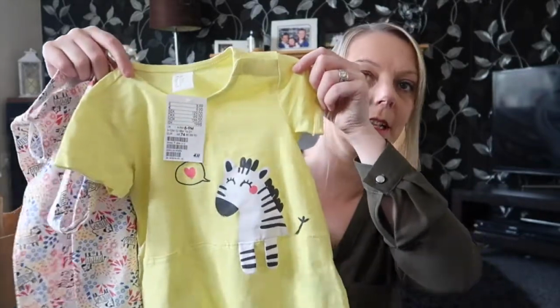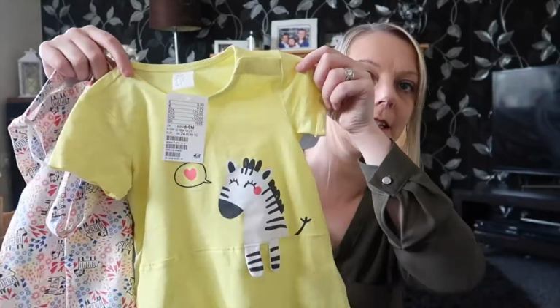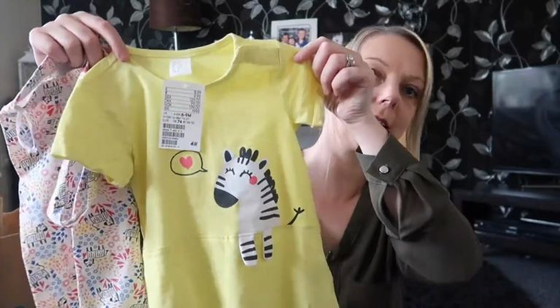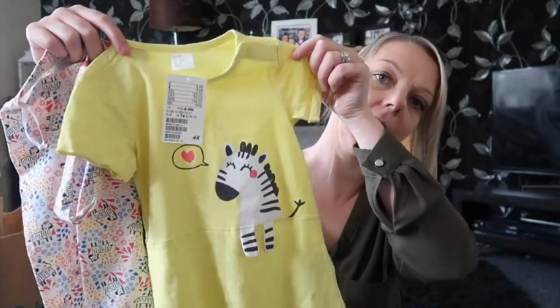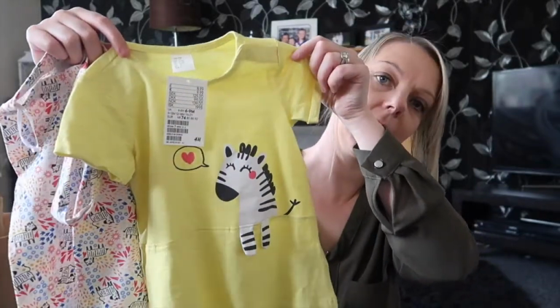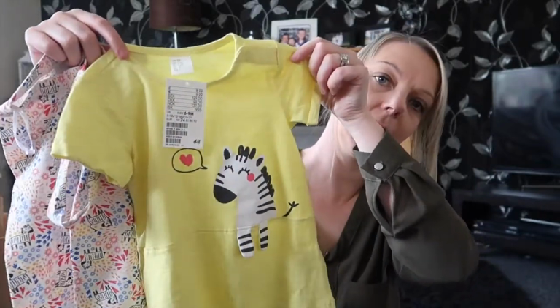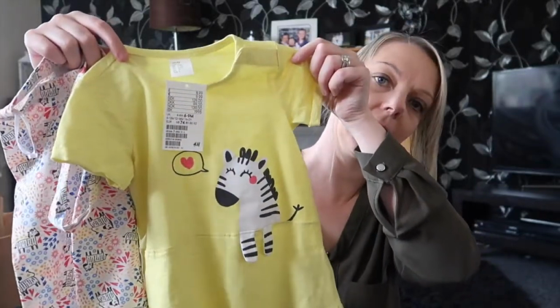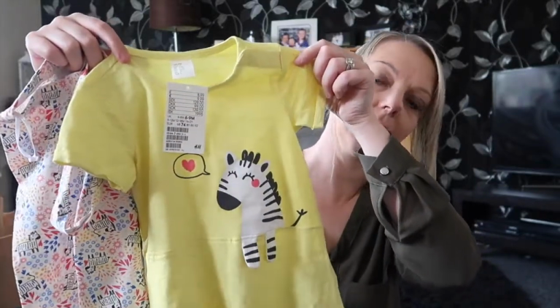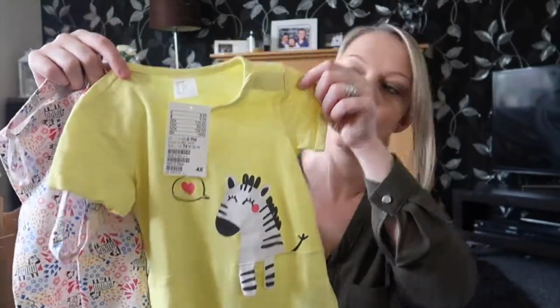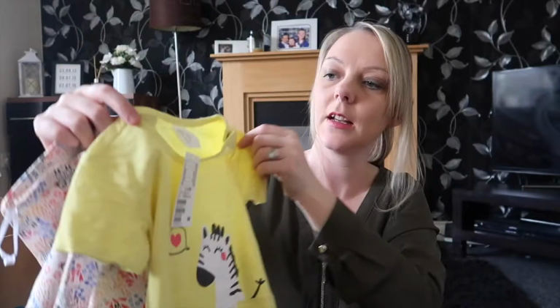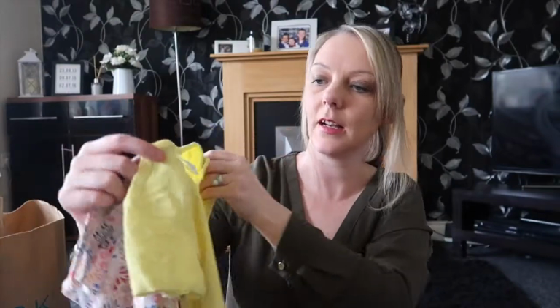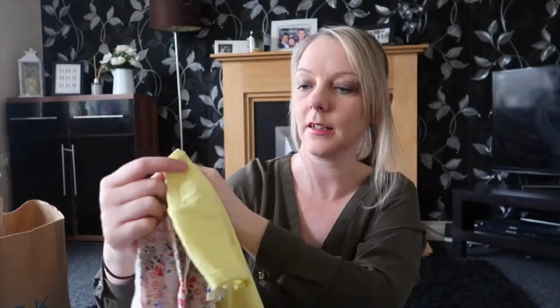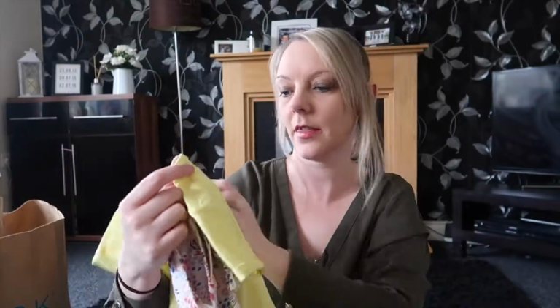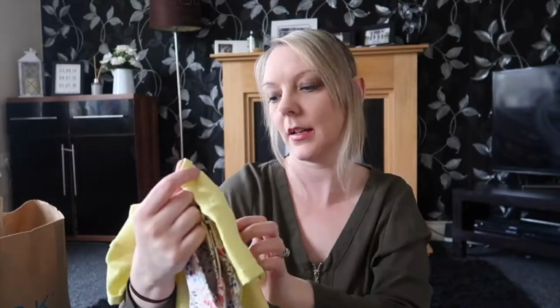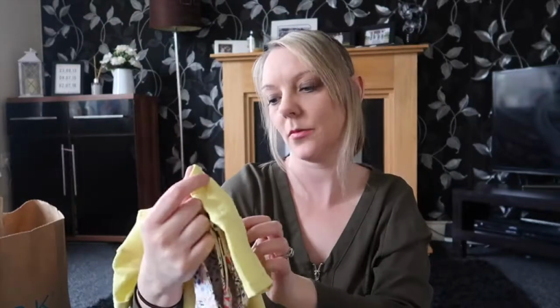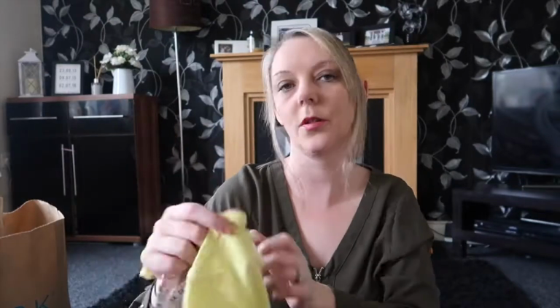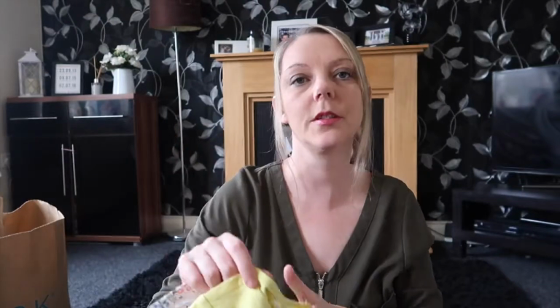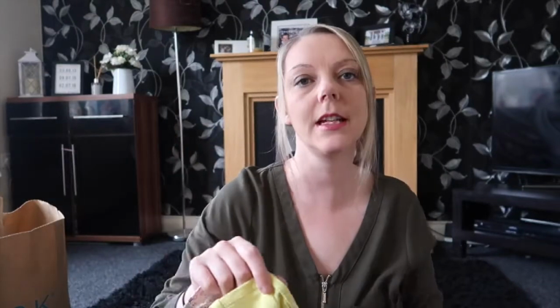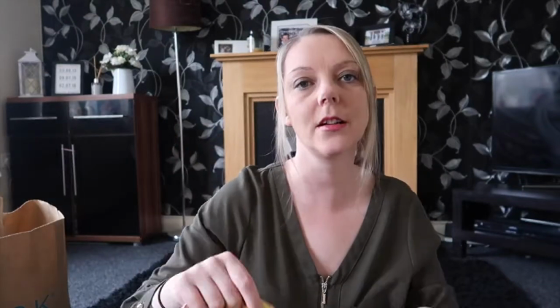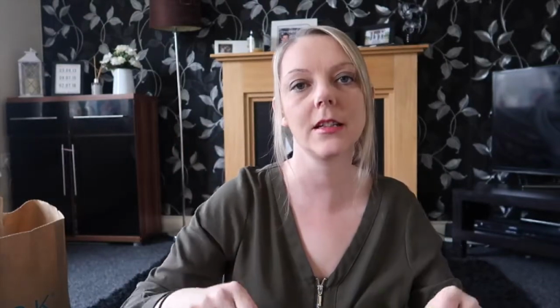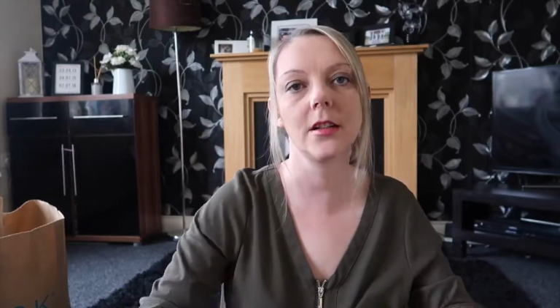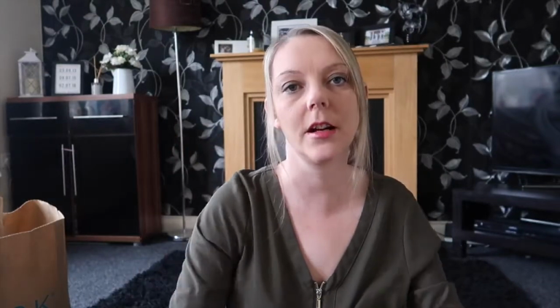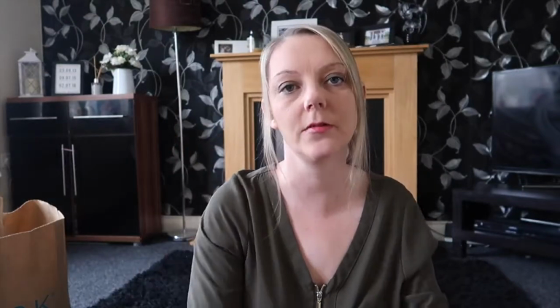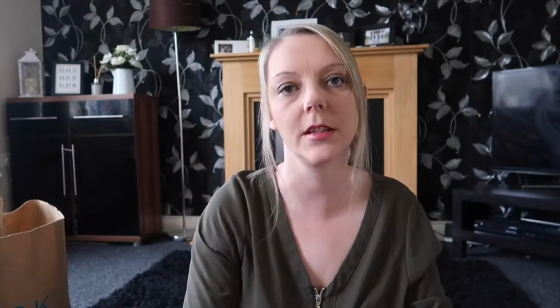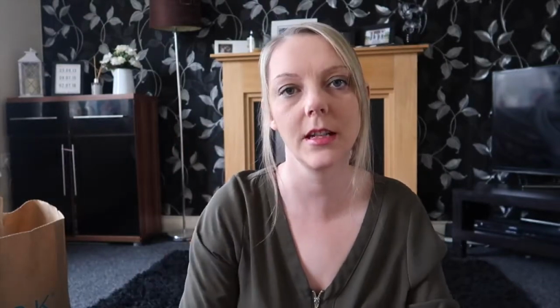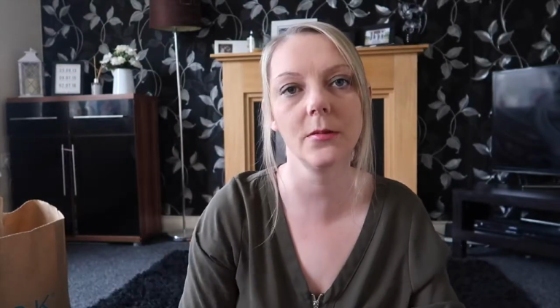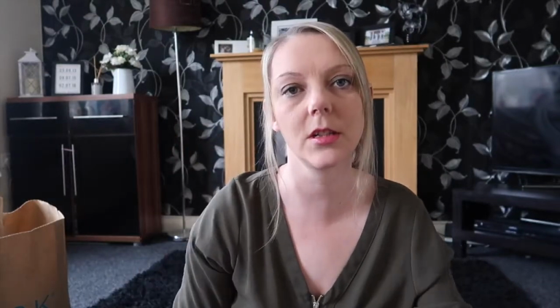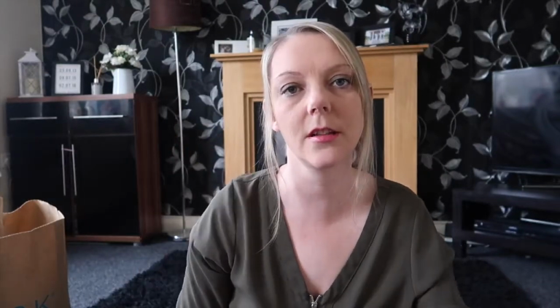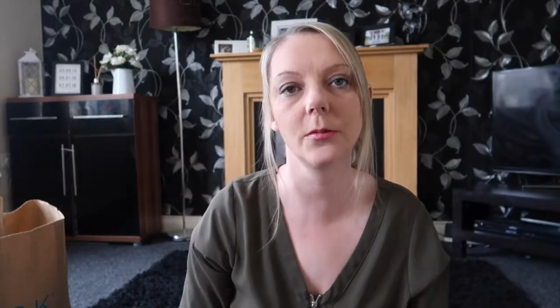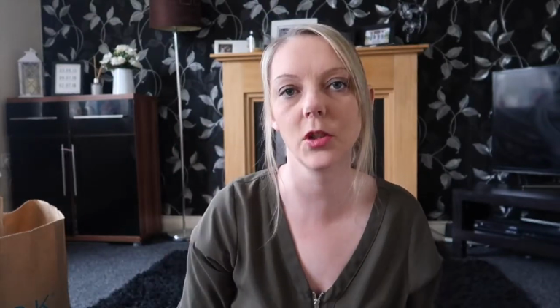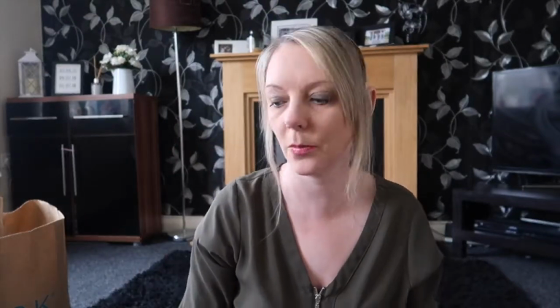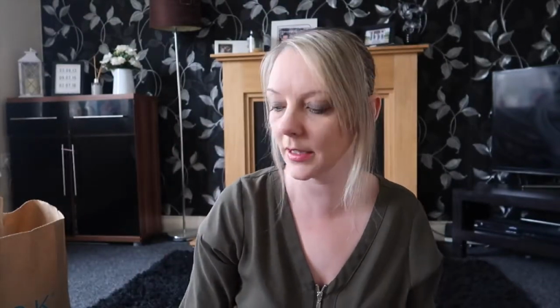So it's the top, leggings and a headband. And that was £8.99 for the set, which I didn't think was too bad.